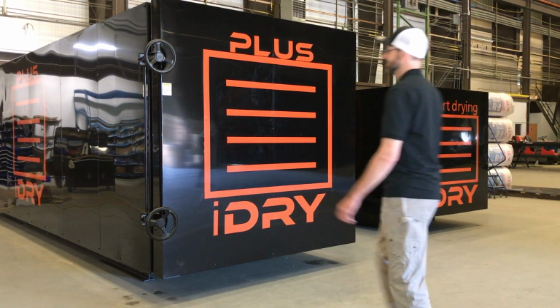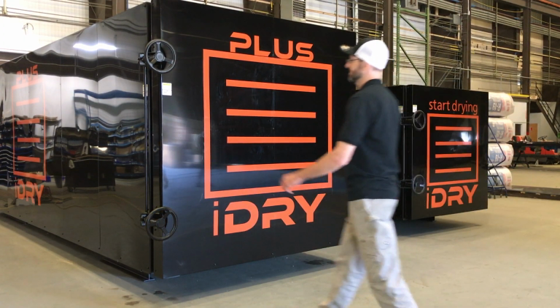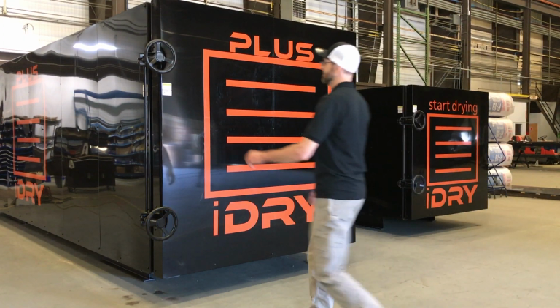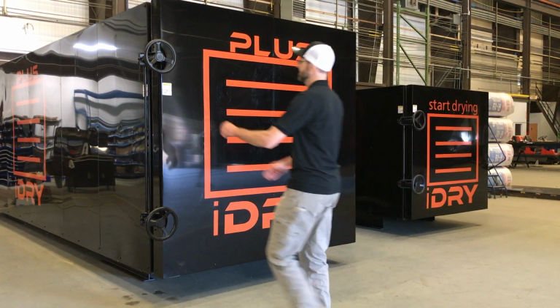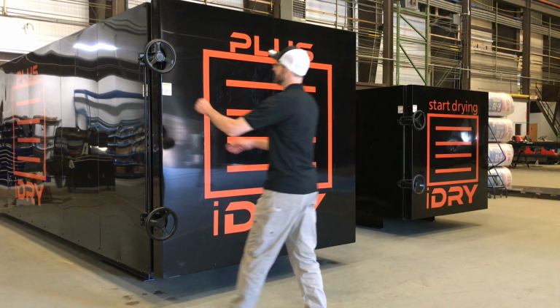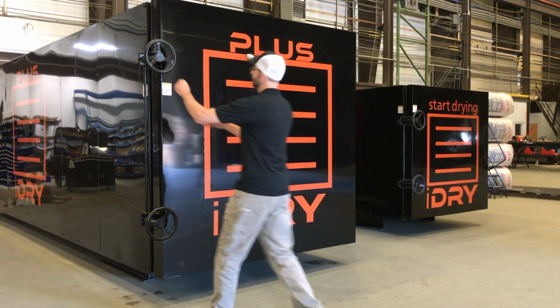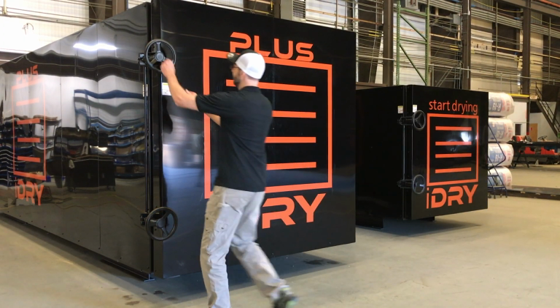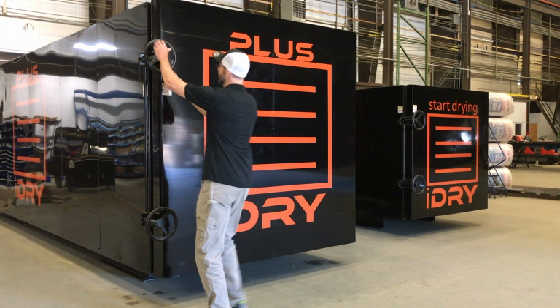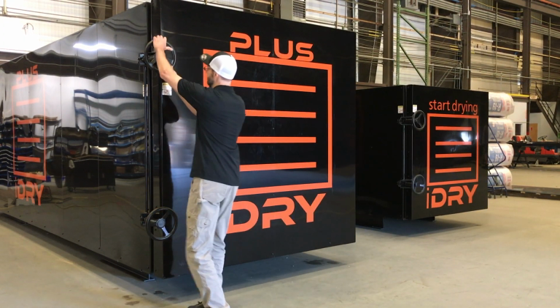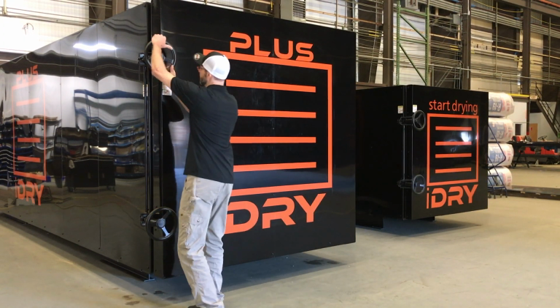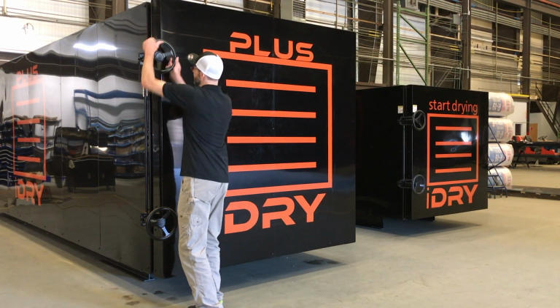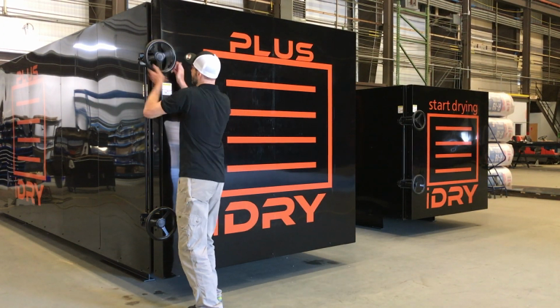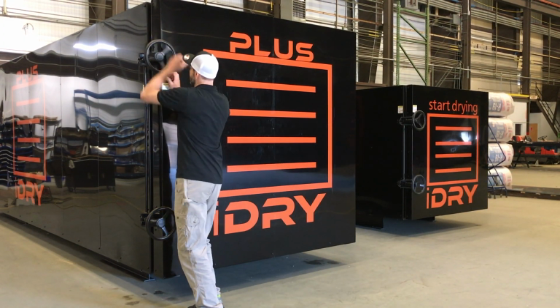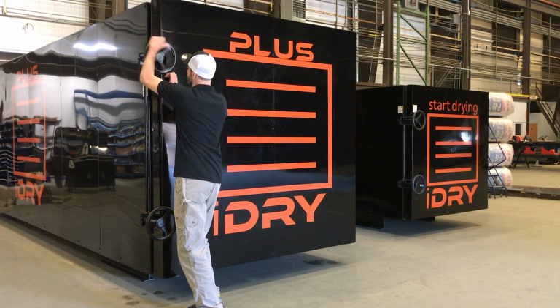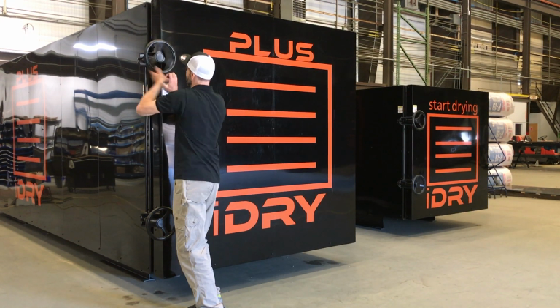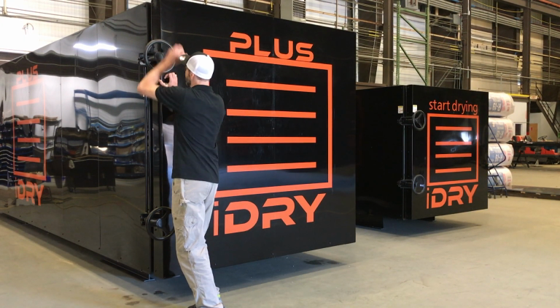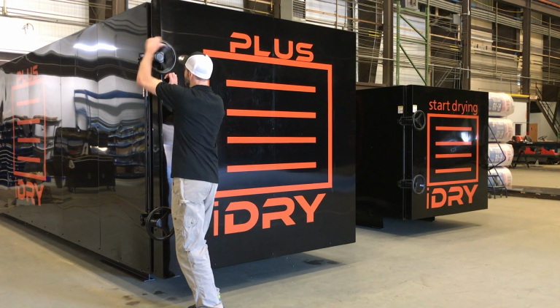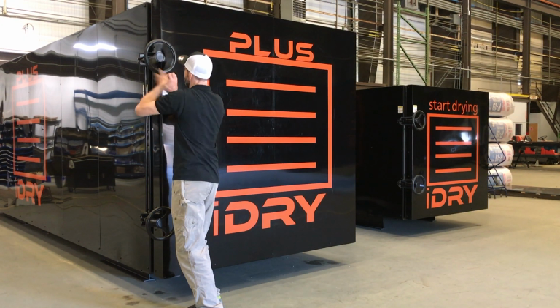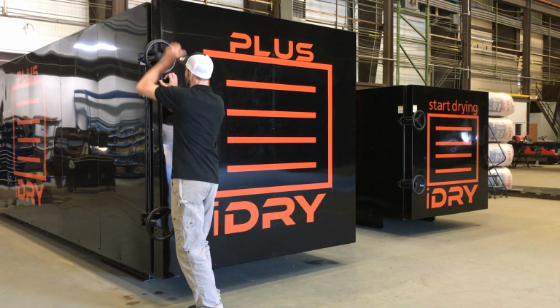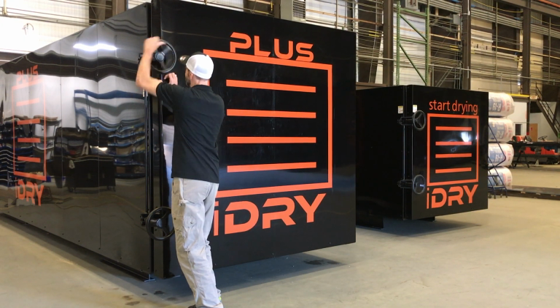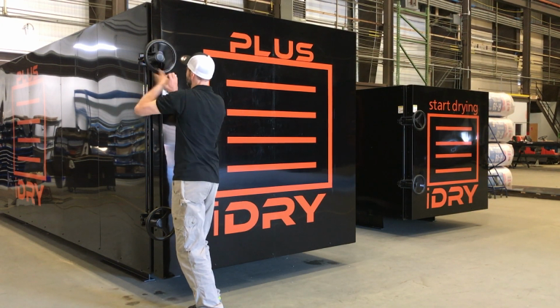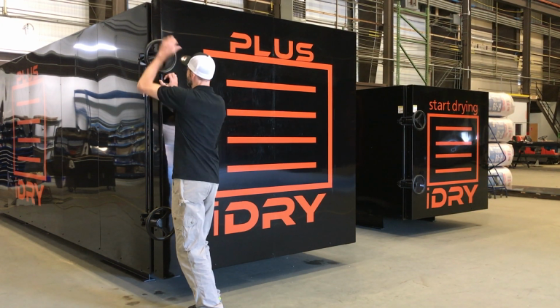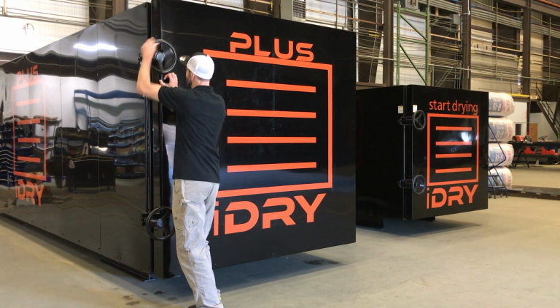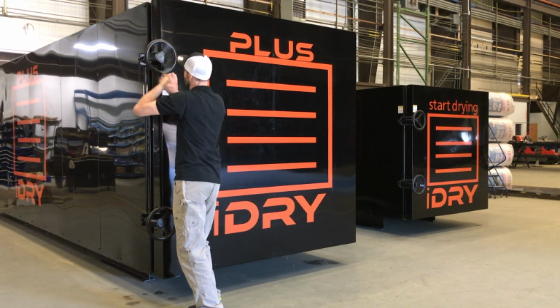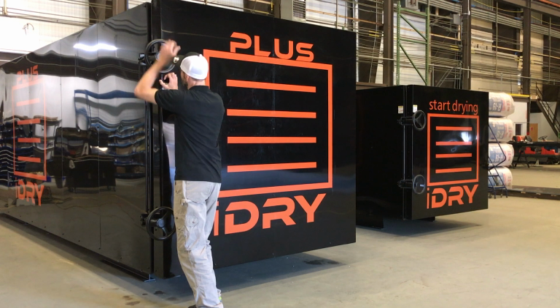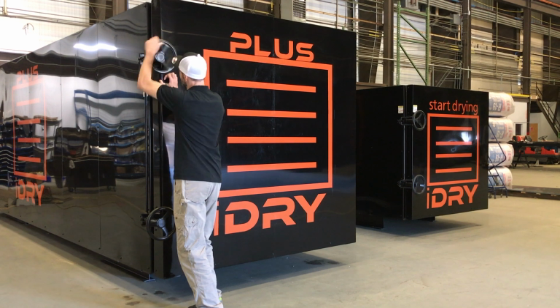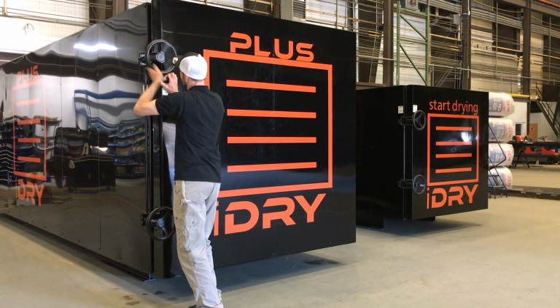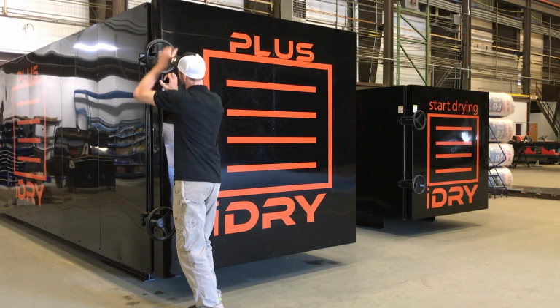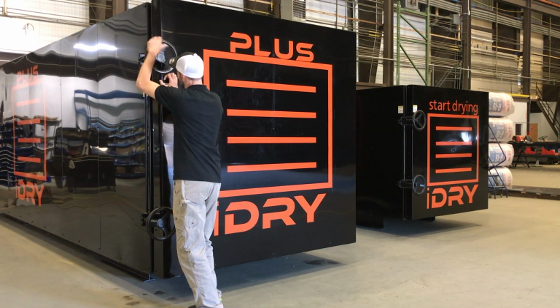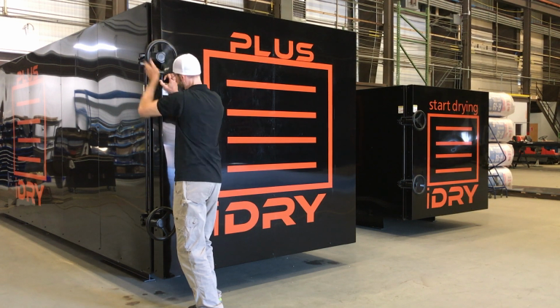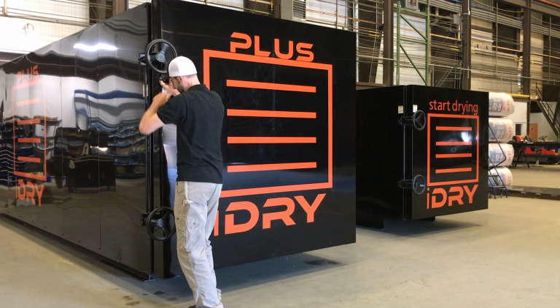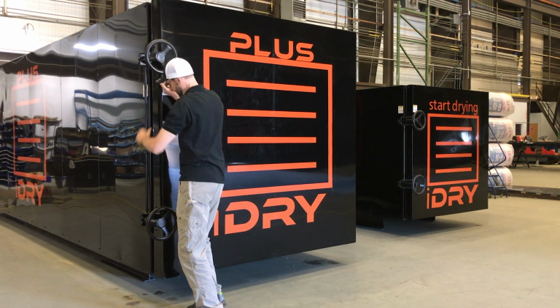Hi, this is Brian. Today we're going to show you the unpacking of your new iDry. So let's get started.